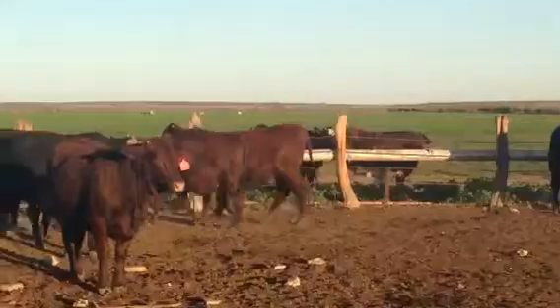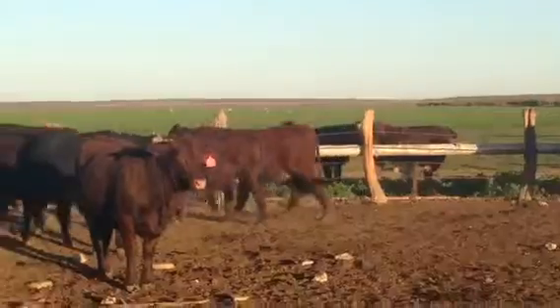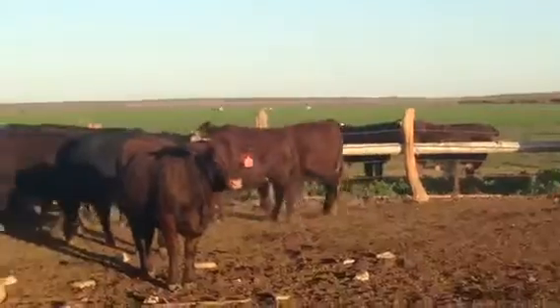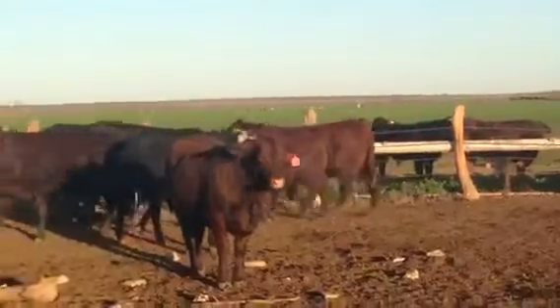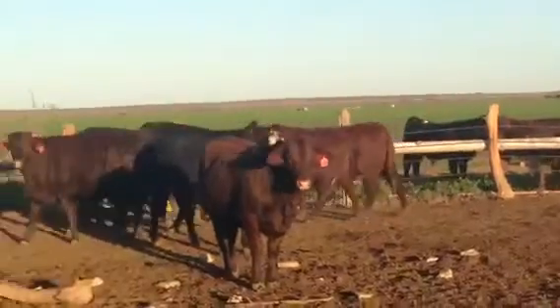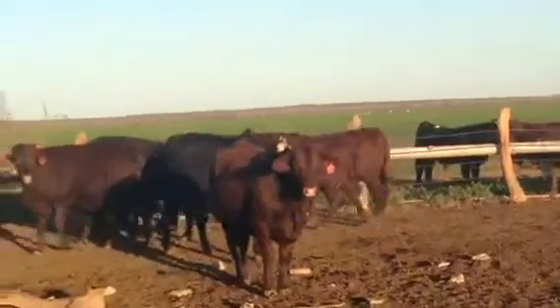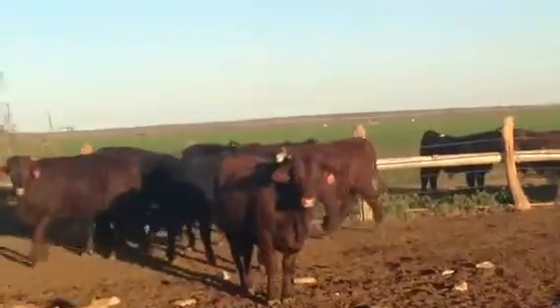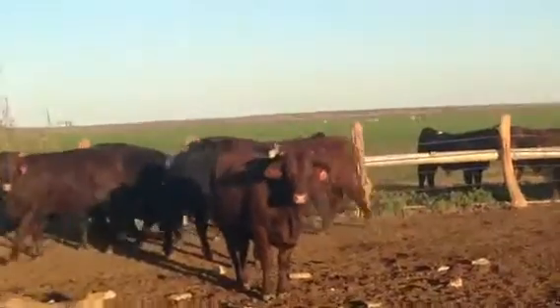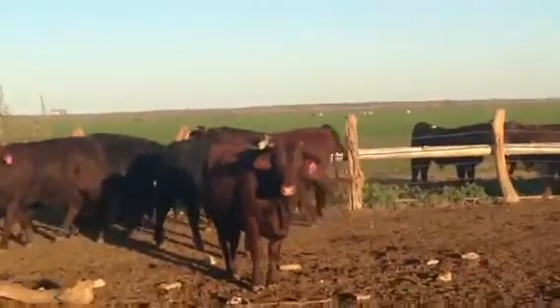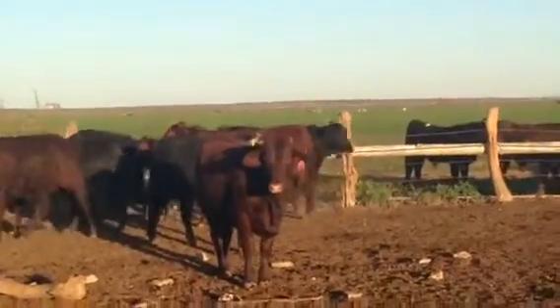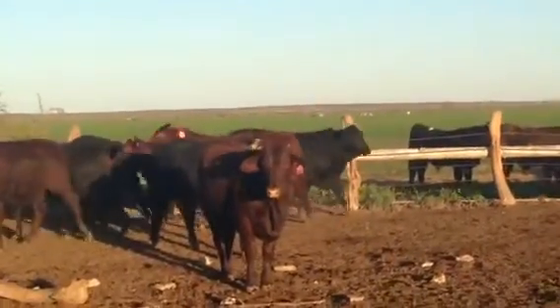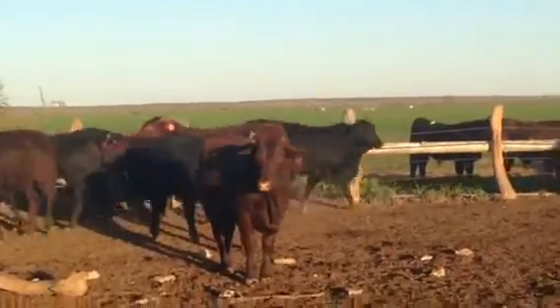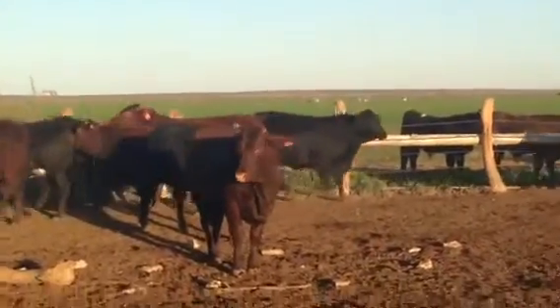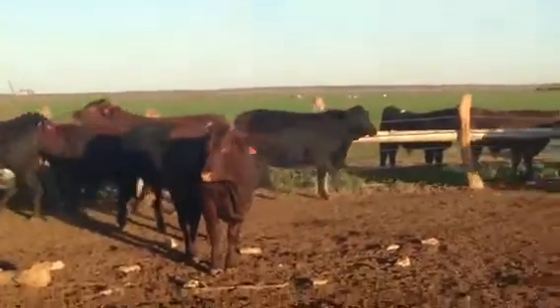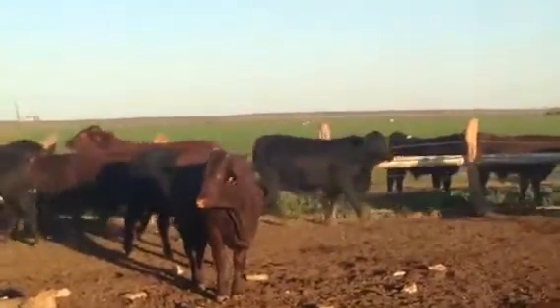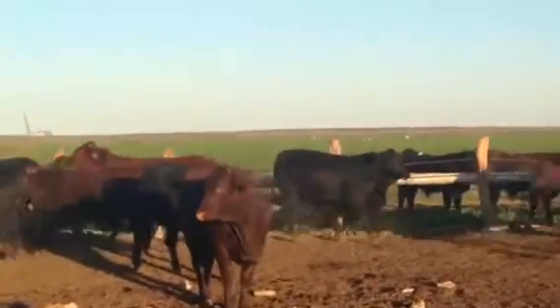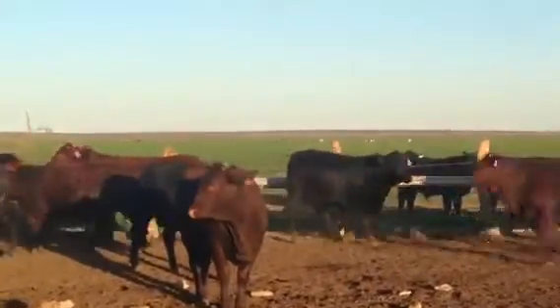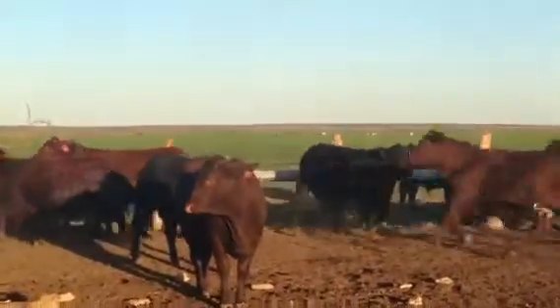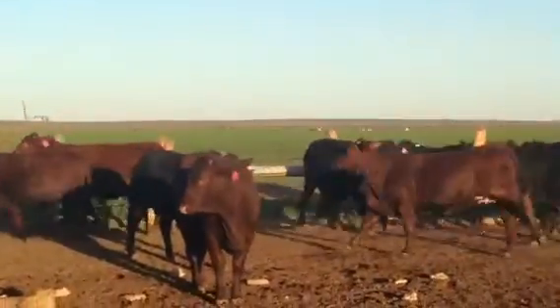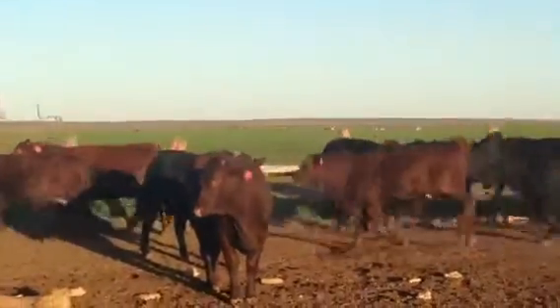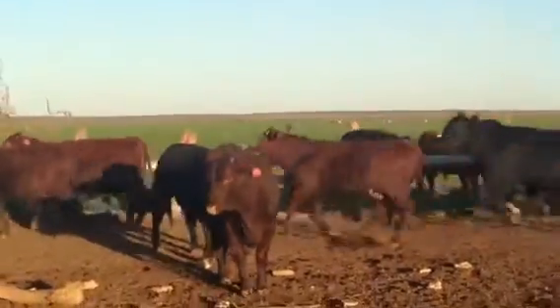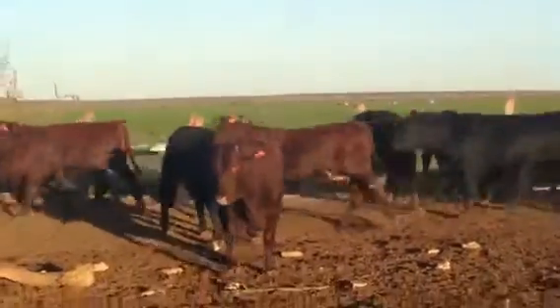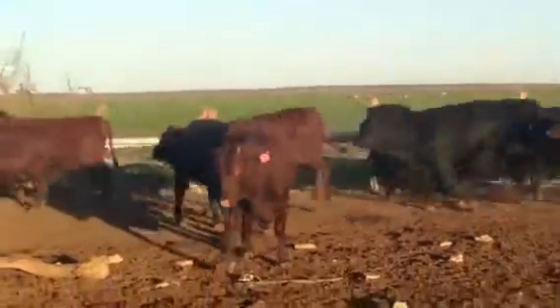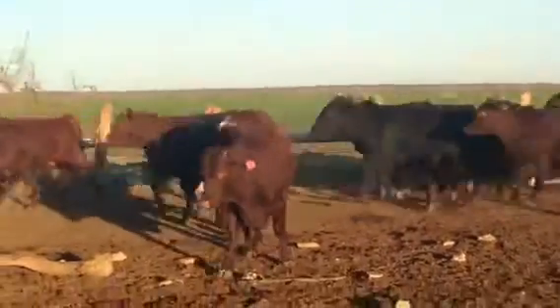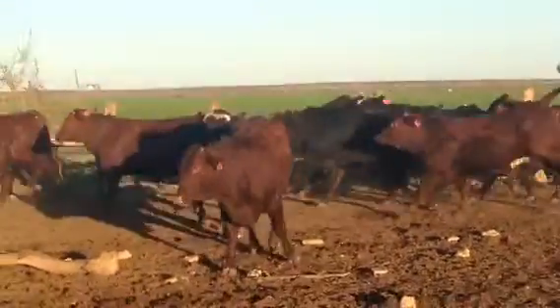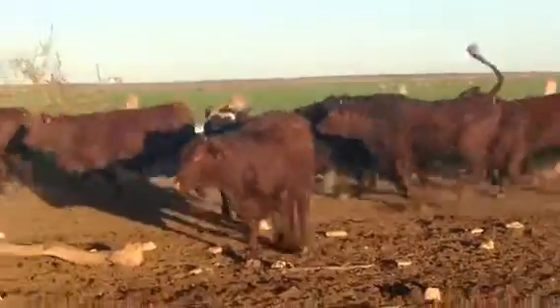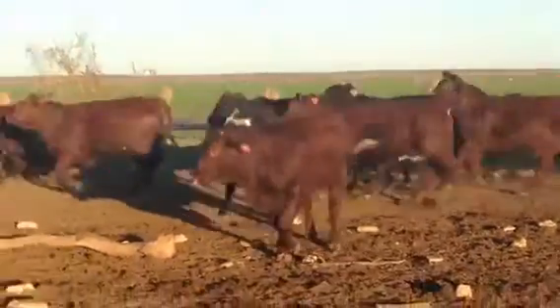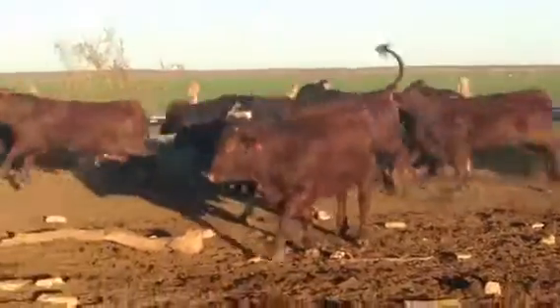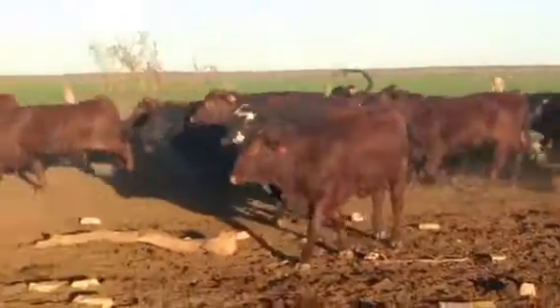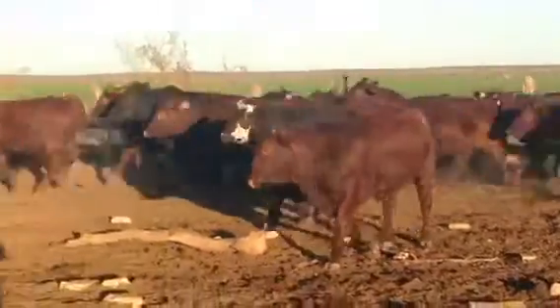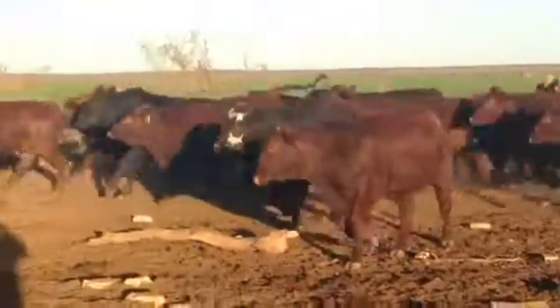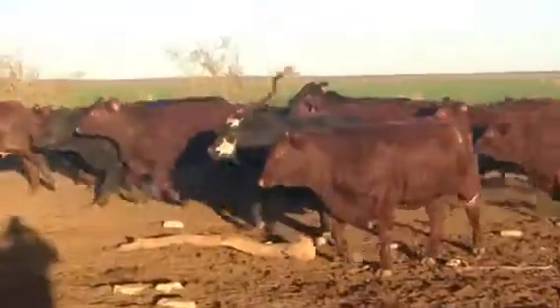There are two bulls in here — a low-birthdate bull. We're picking bulls.